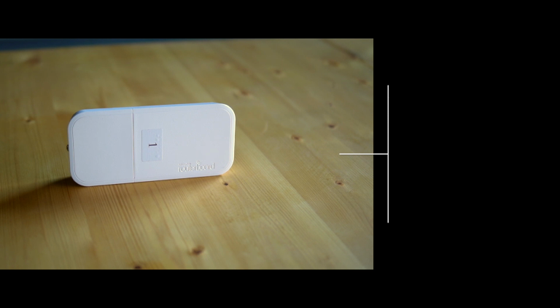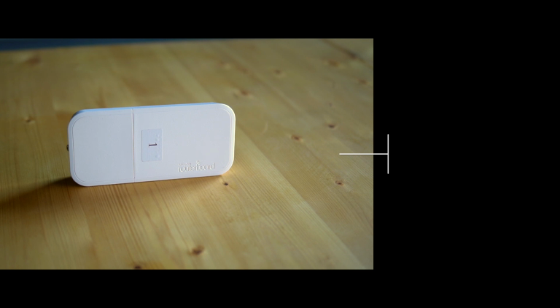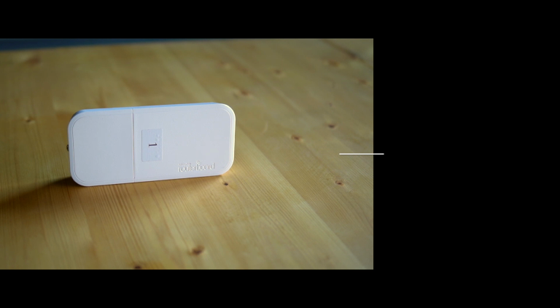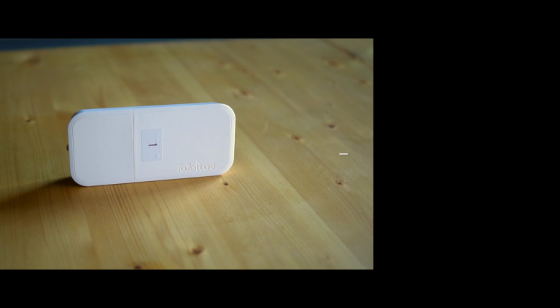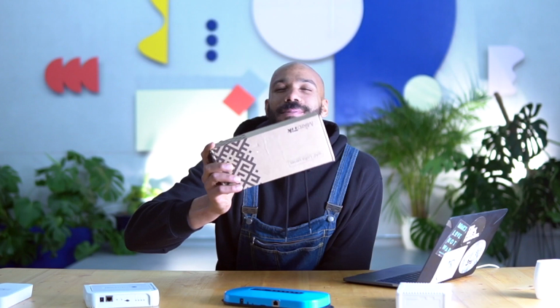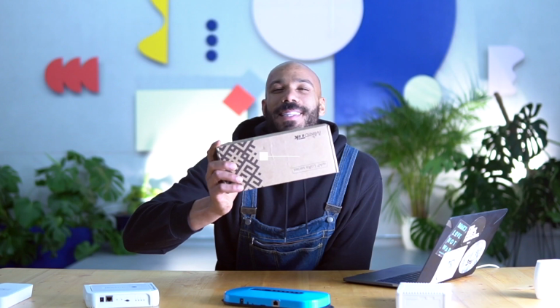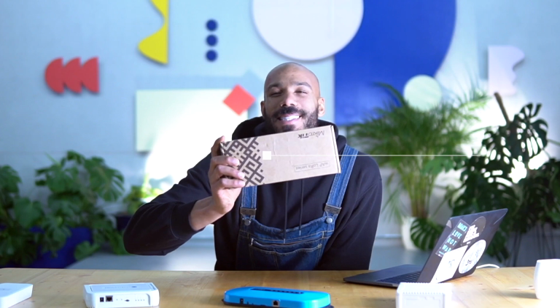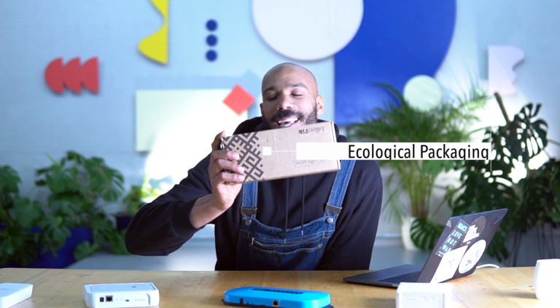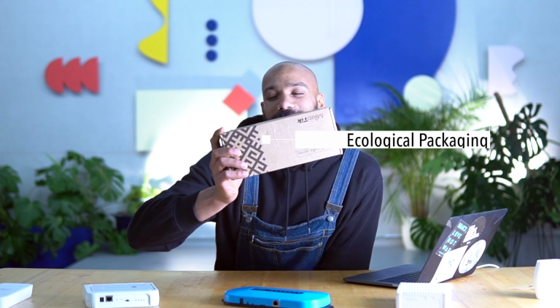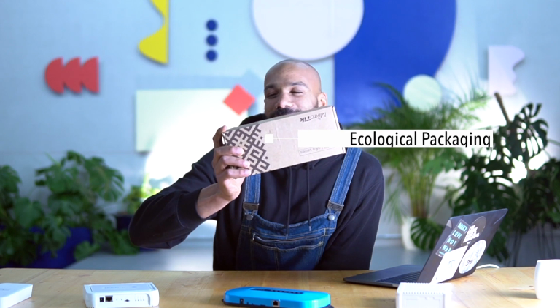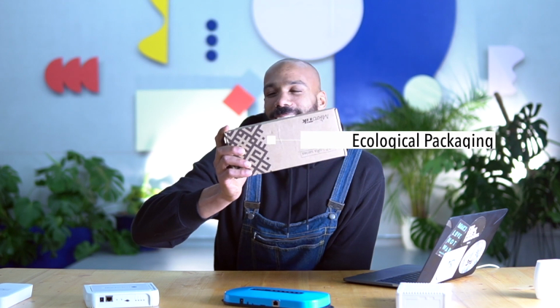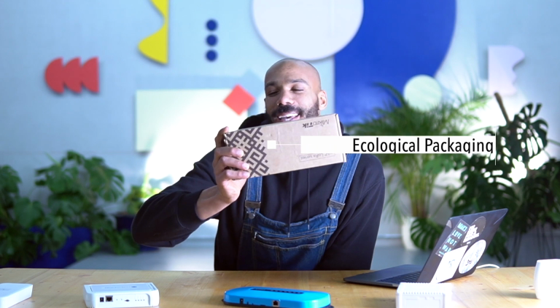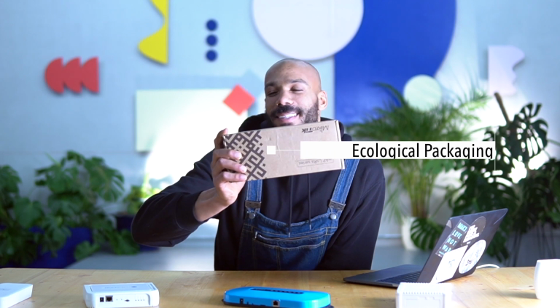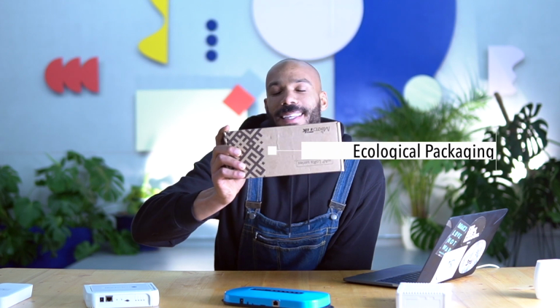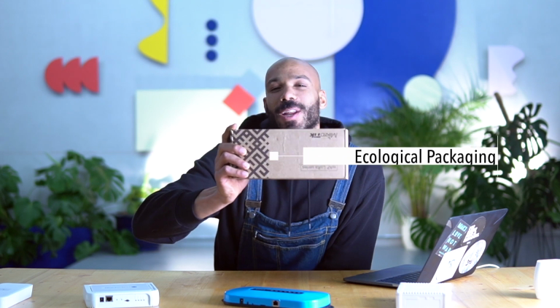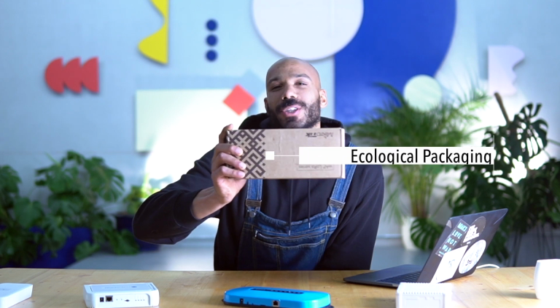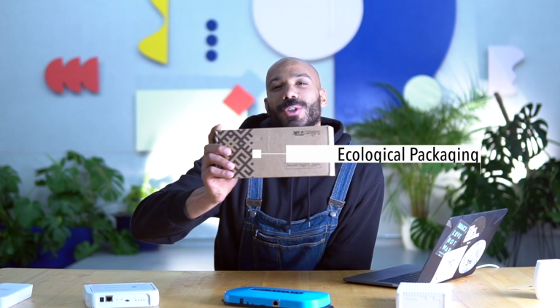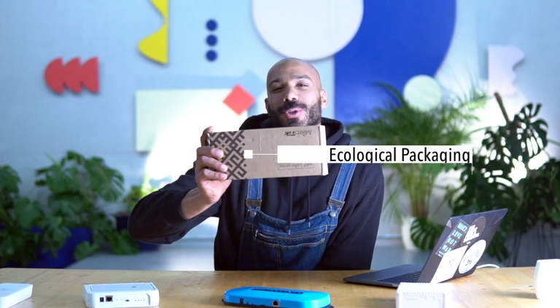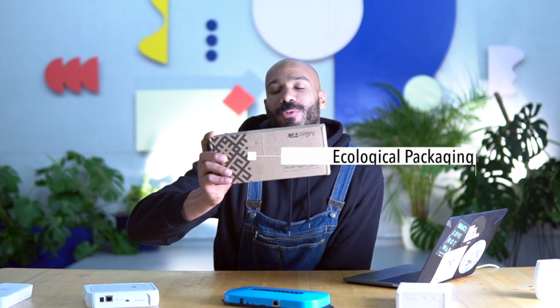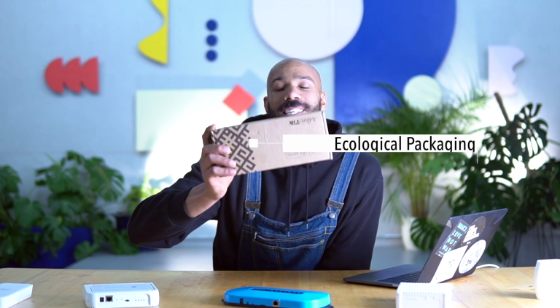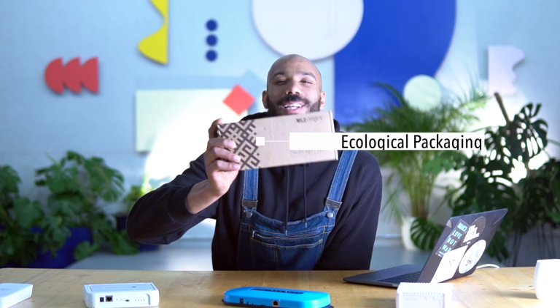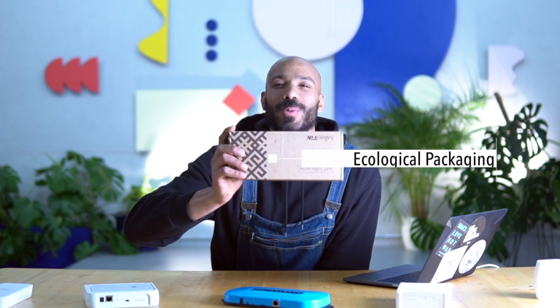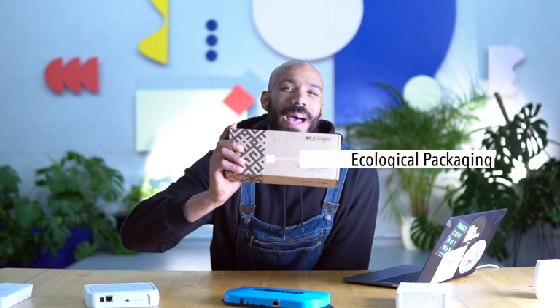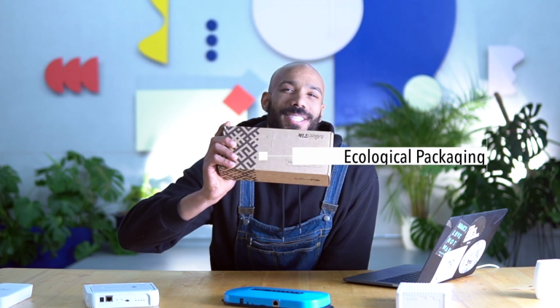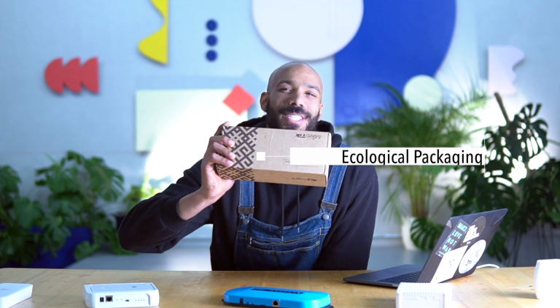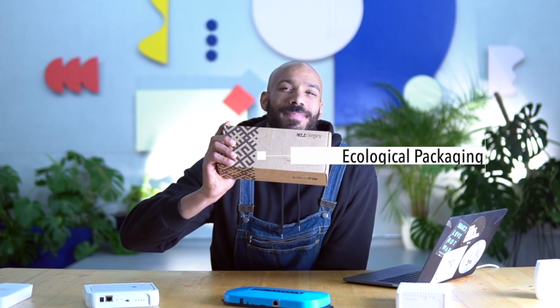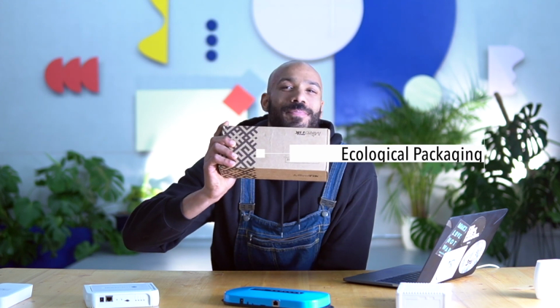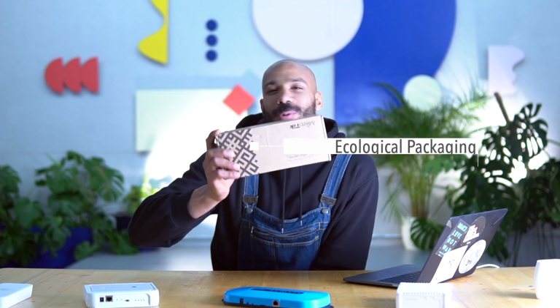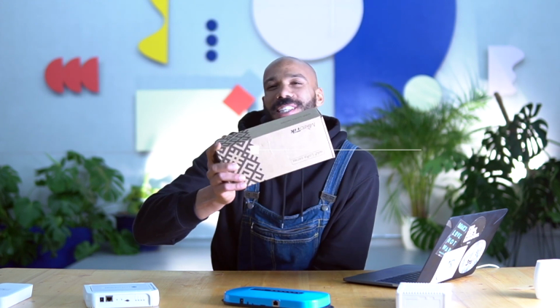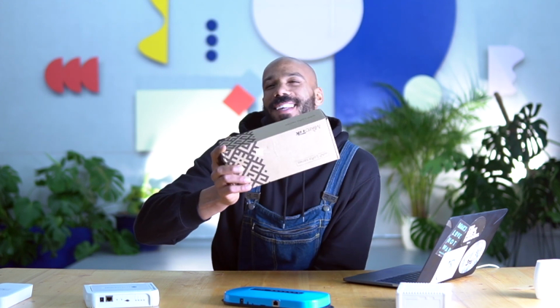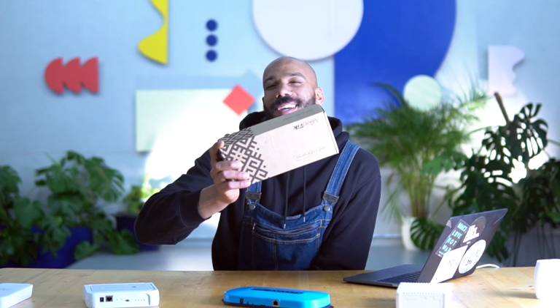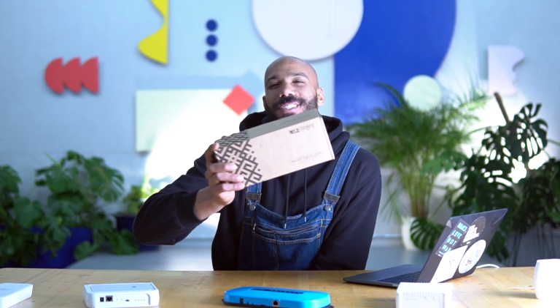It comes in this nicely designed ecological recyclable packaging, which is a nice touch.